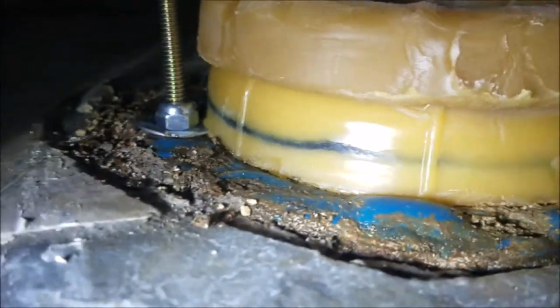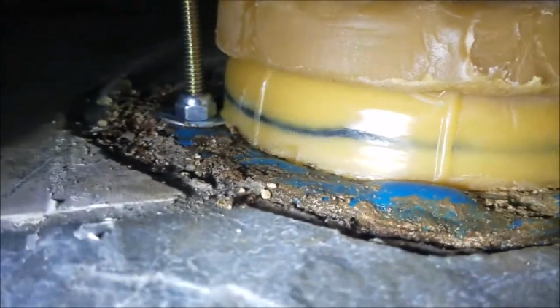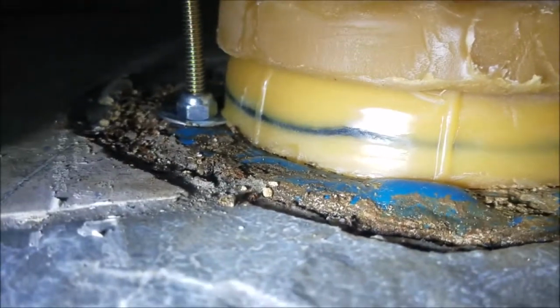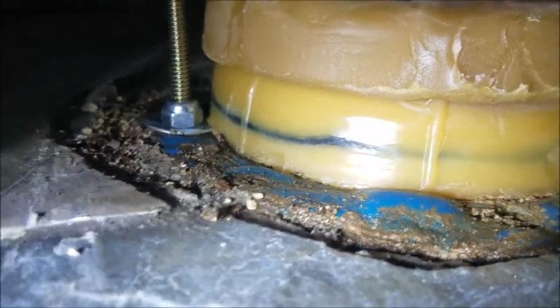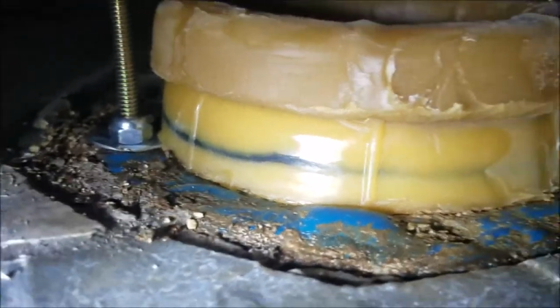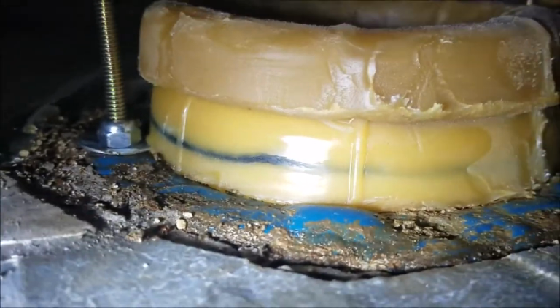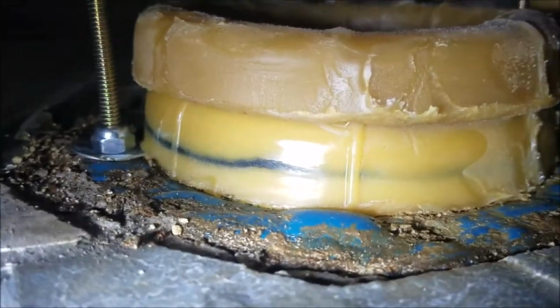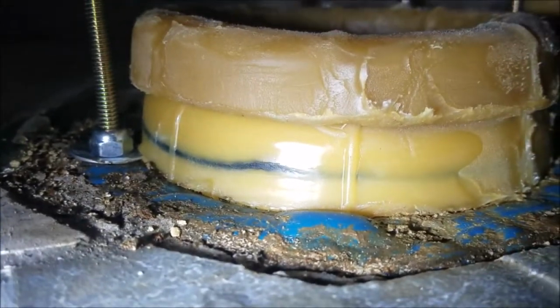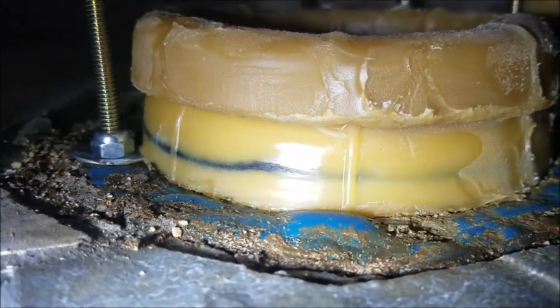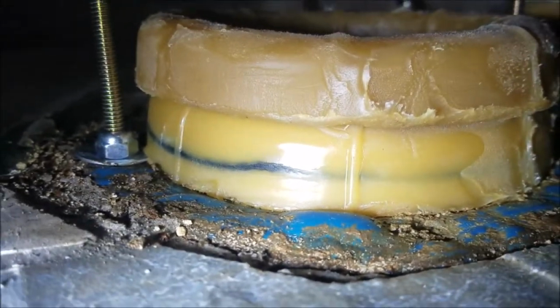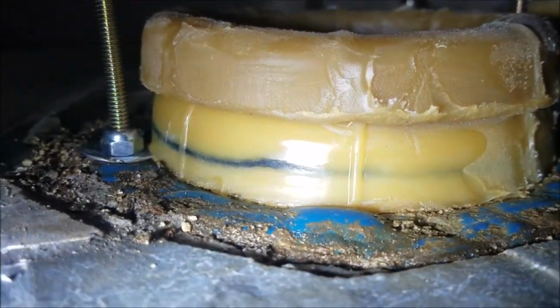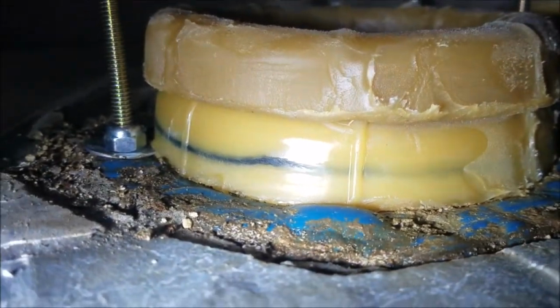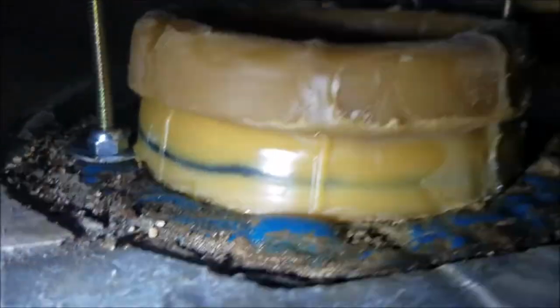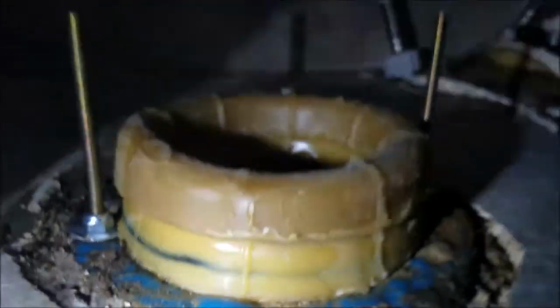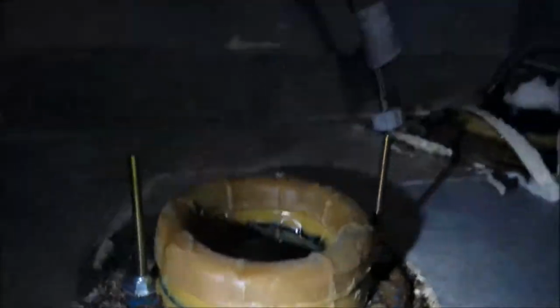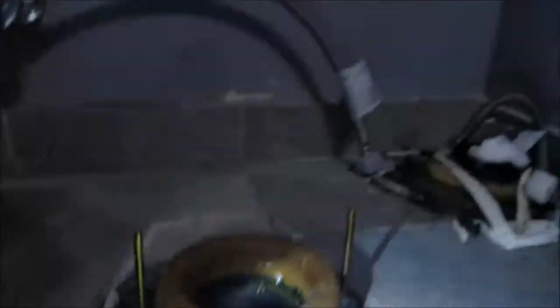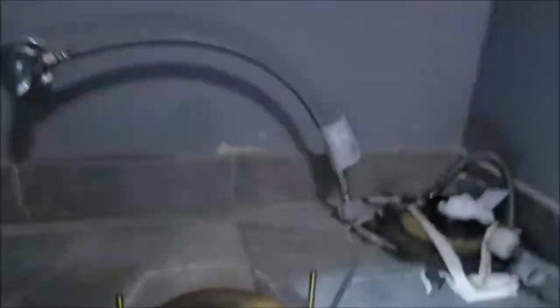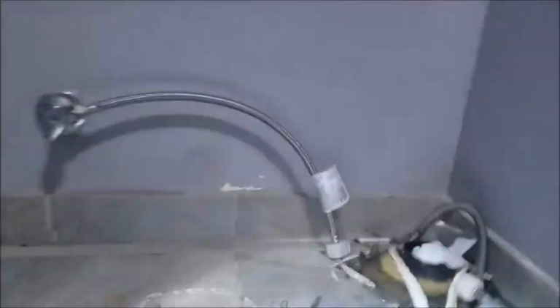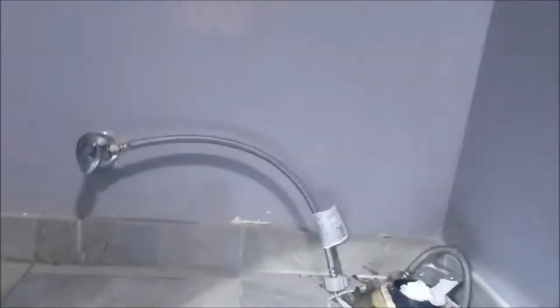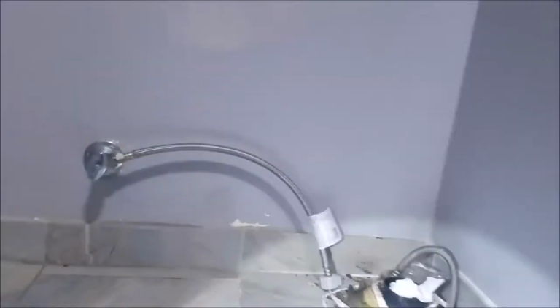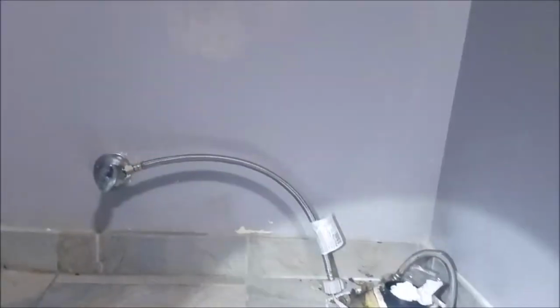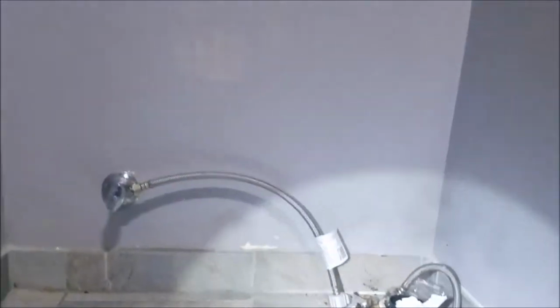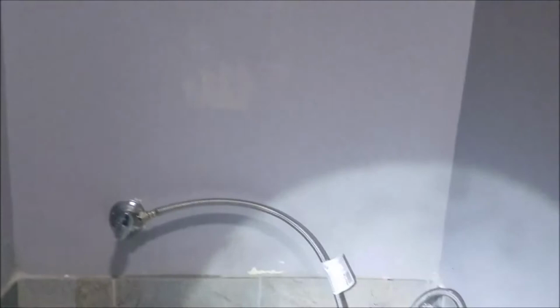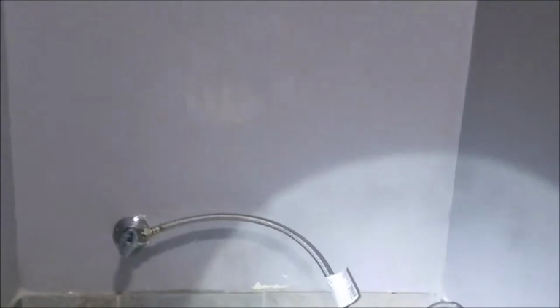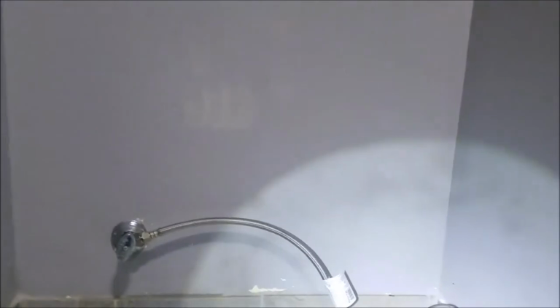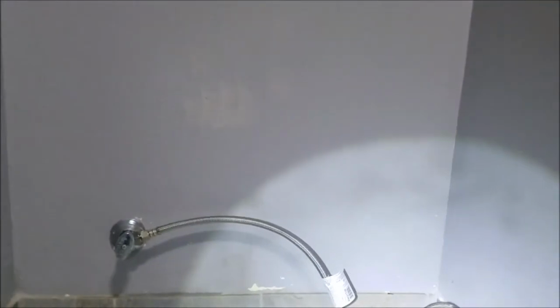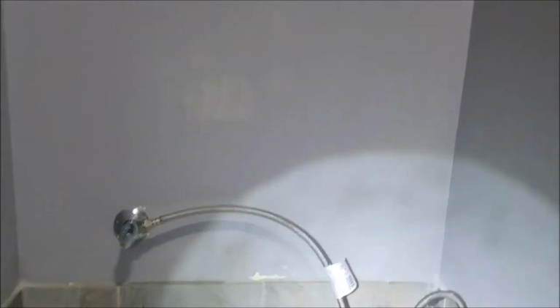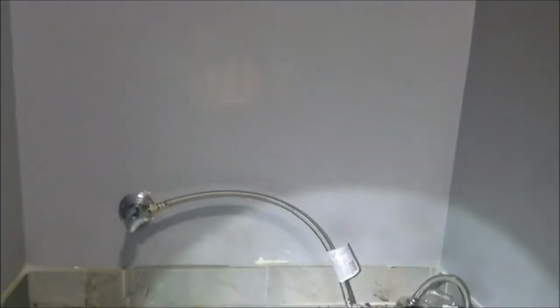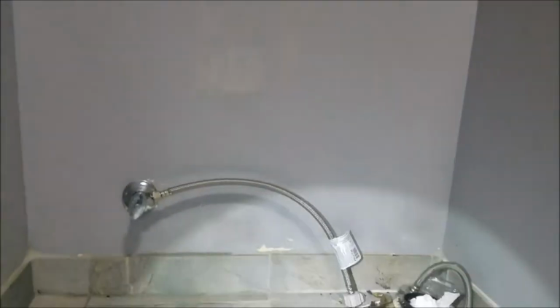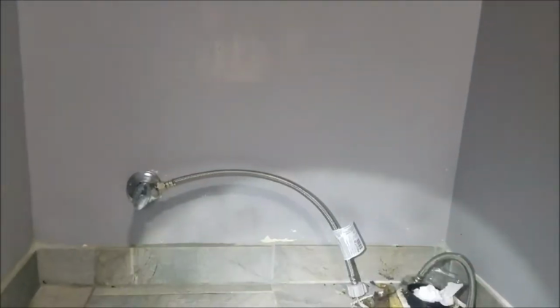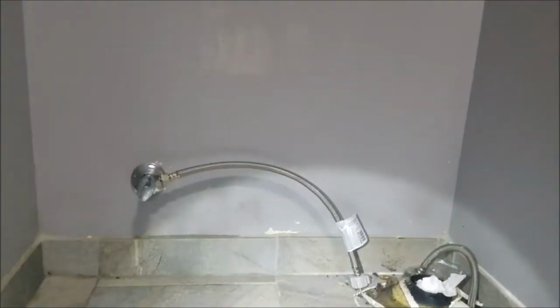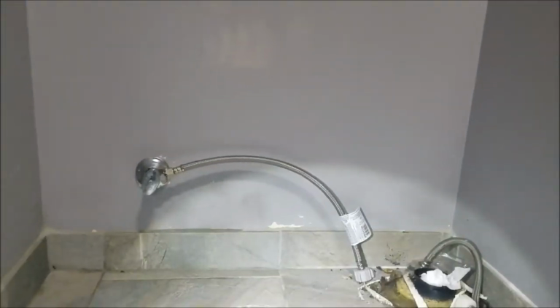Closet bolts, a couple new wax rings — we want to get this set and get it mounted, get it turned on. And then we'll take another video when we're done.